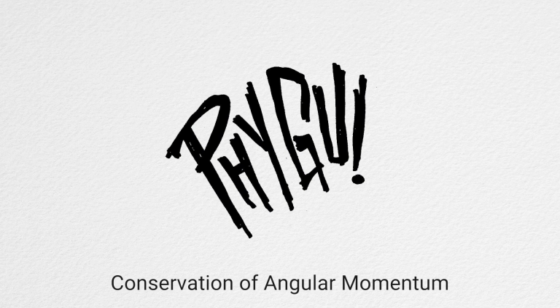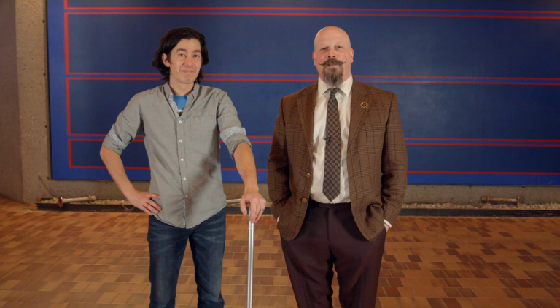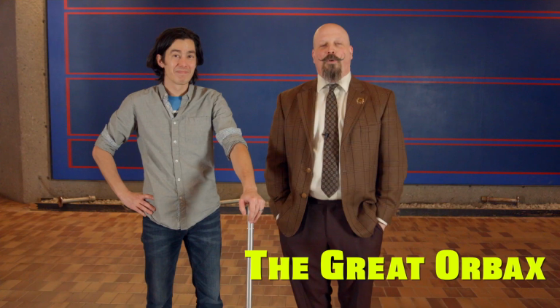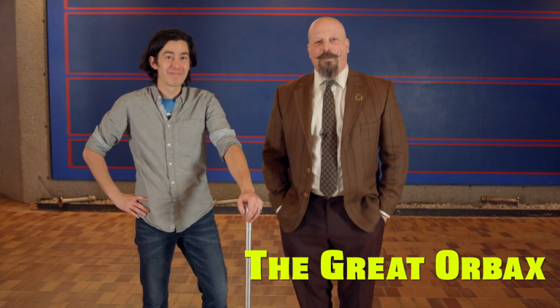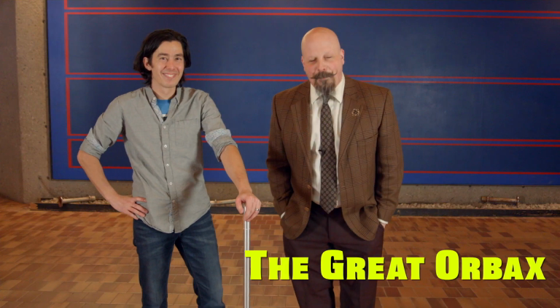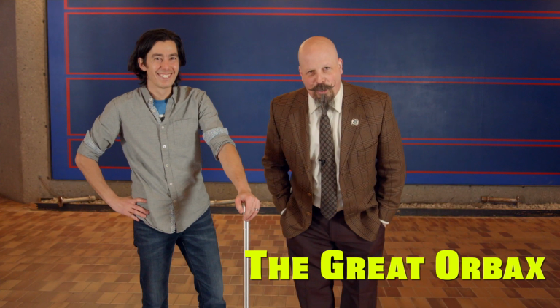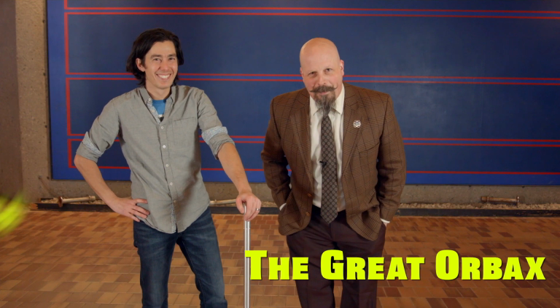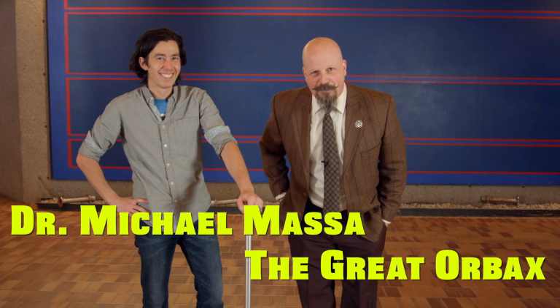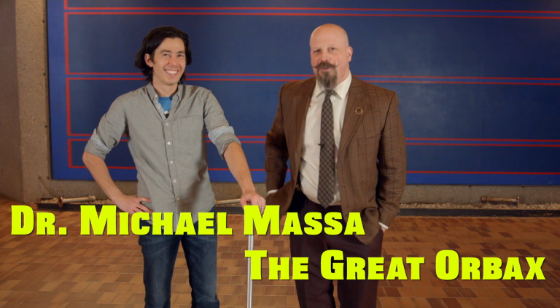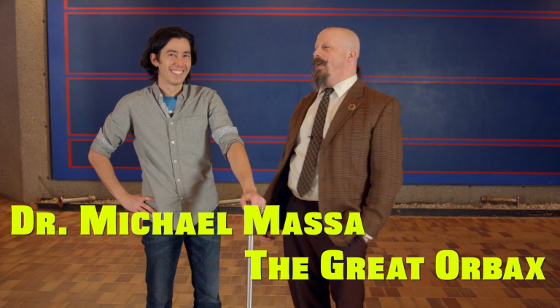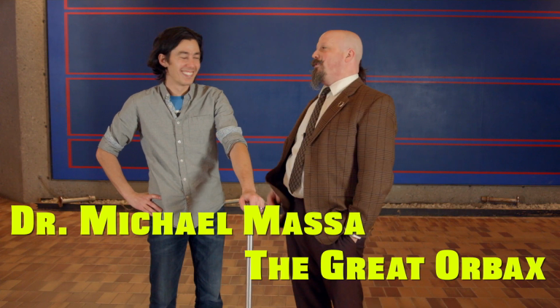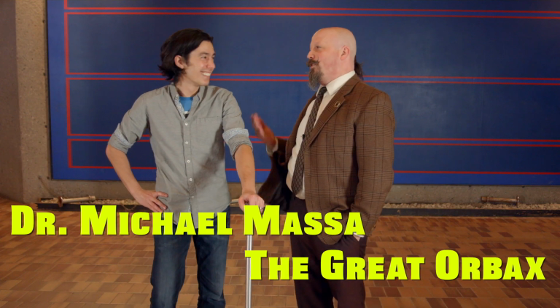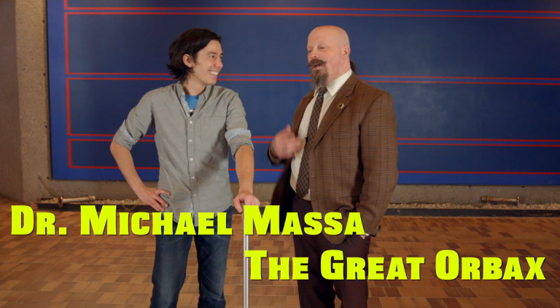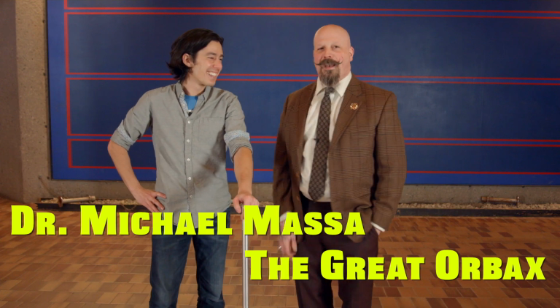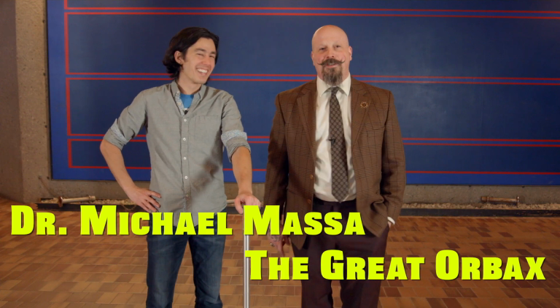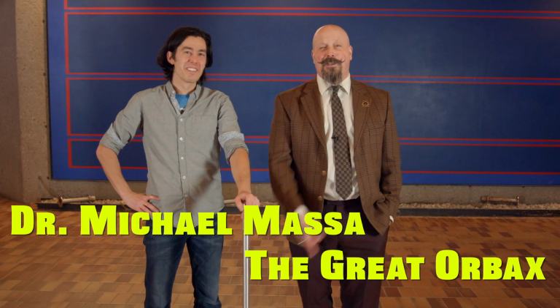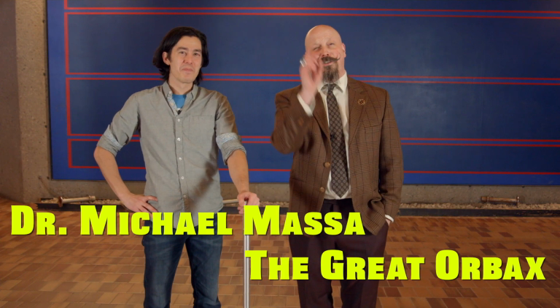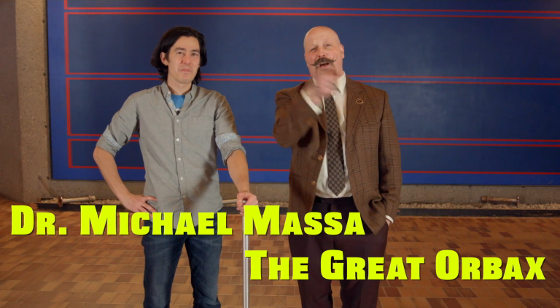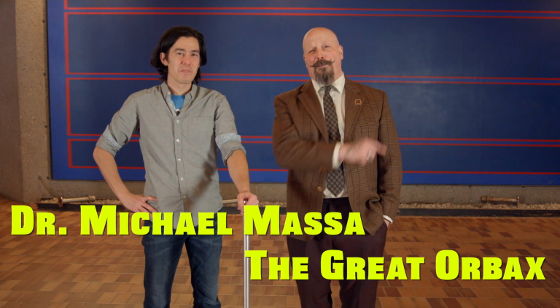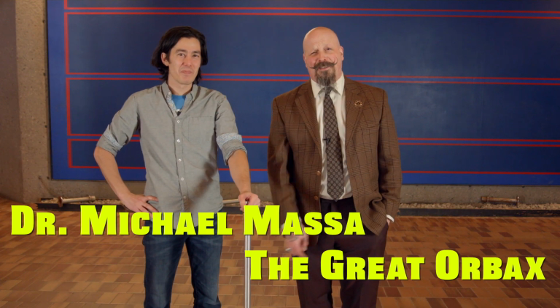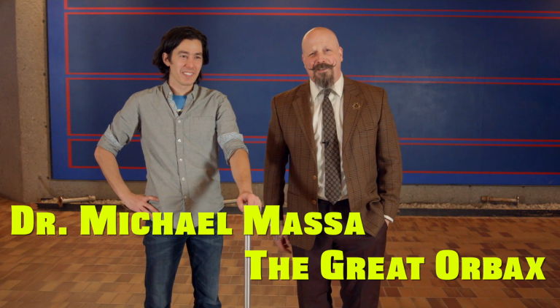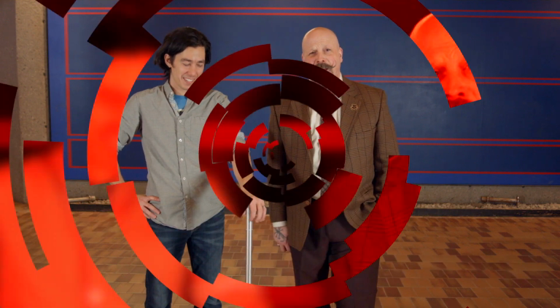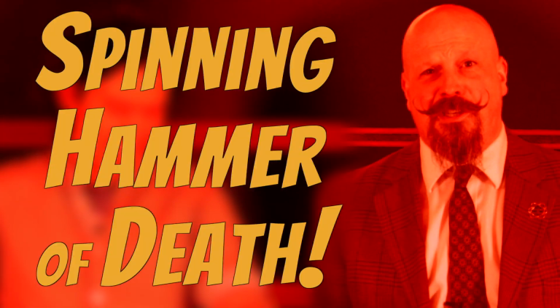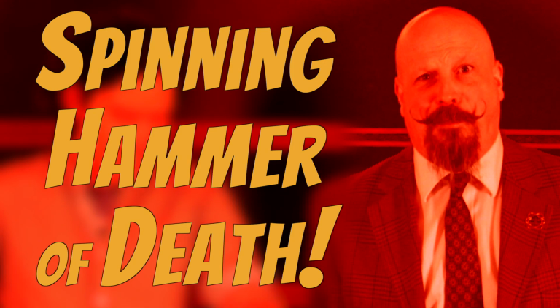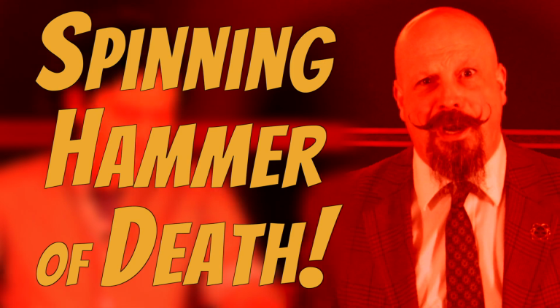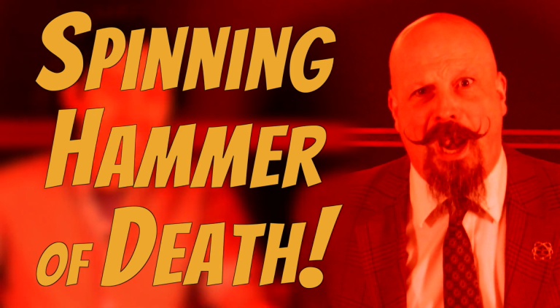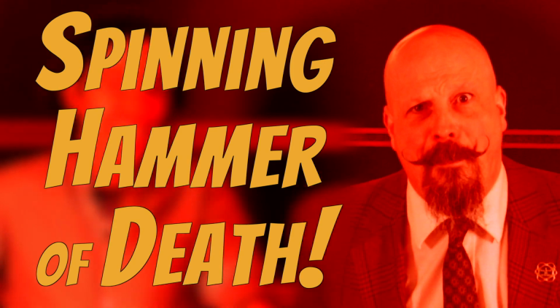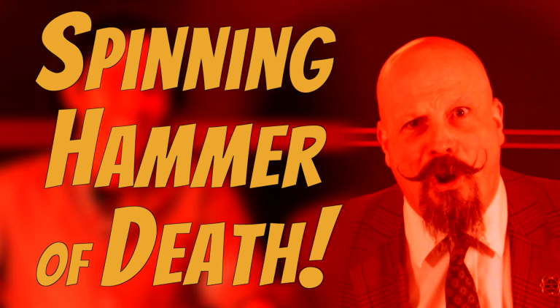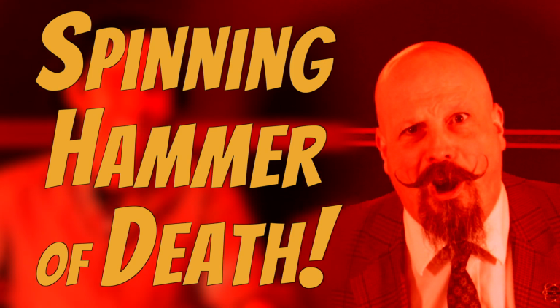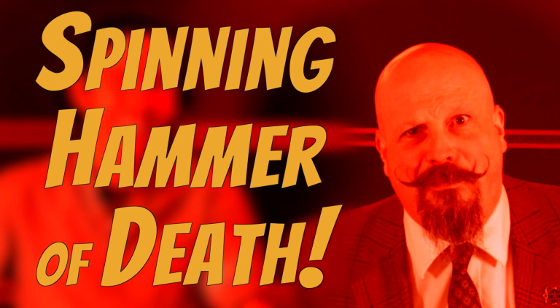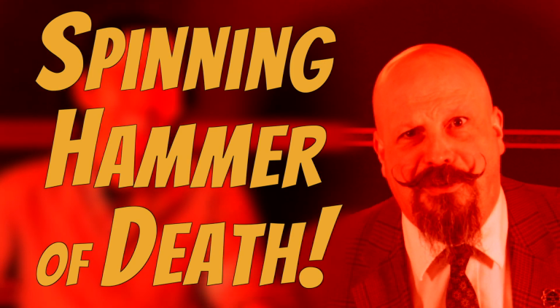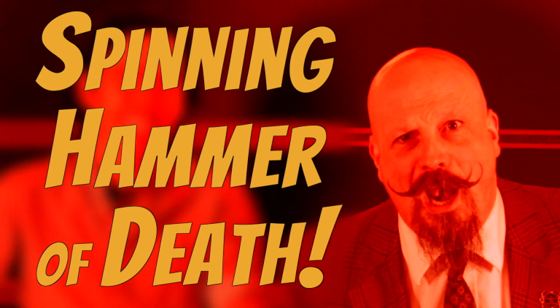Hello, I'm The Great Orbex and we're here today with Dr. Mike Mass to discuss Dr. Mass's spinning hammer of death.